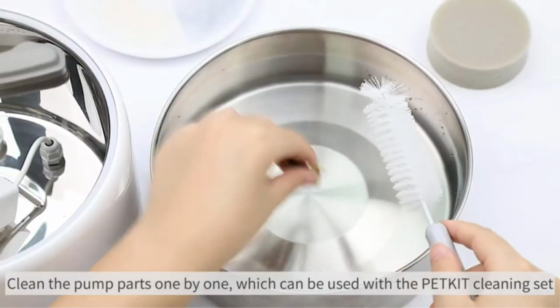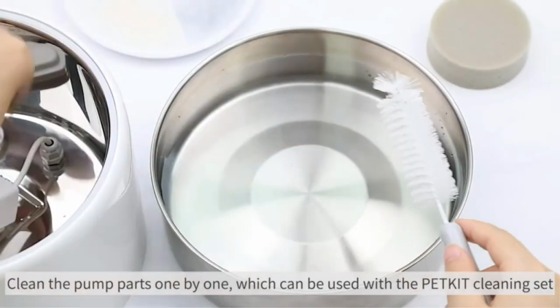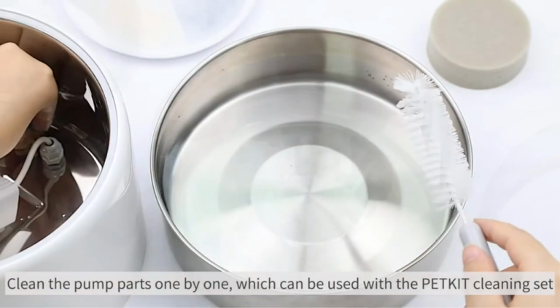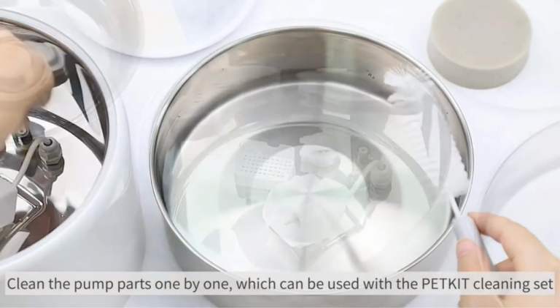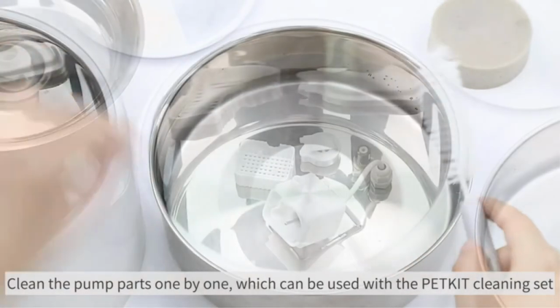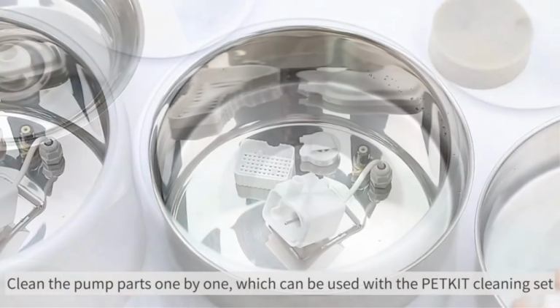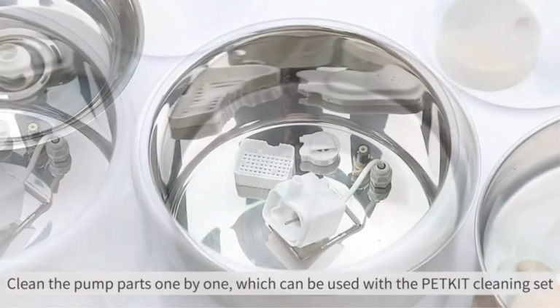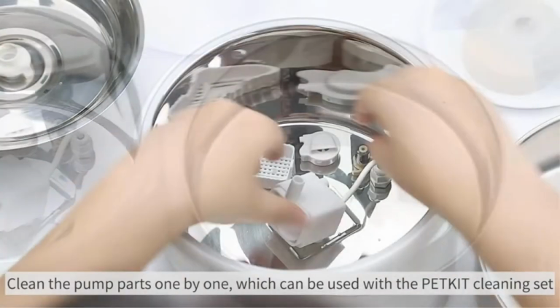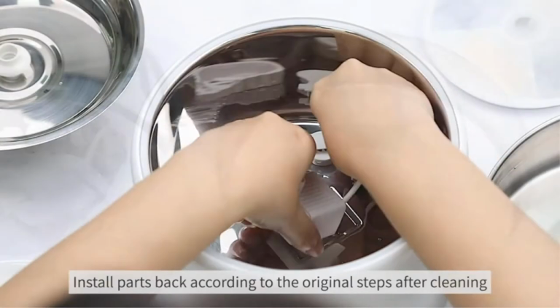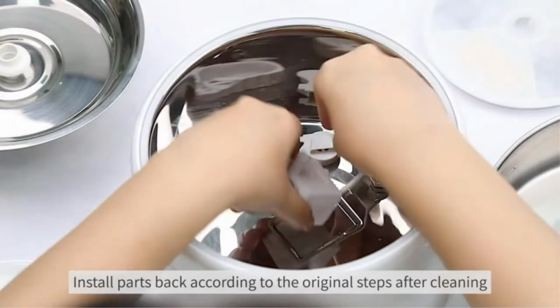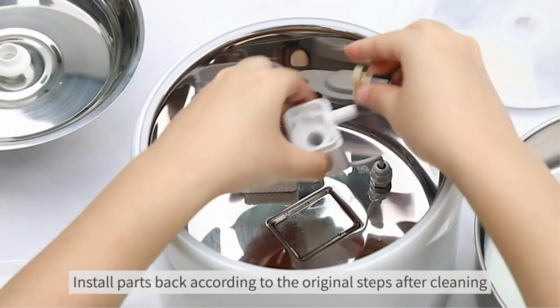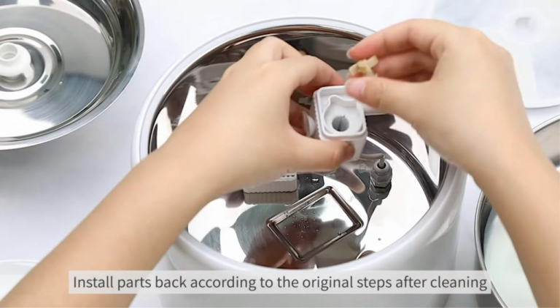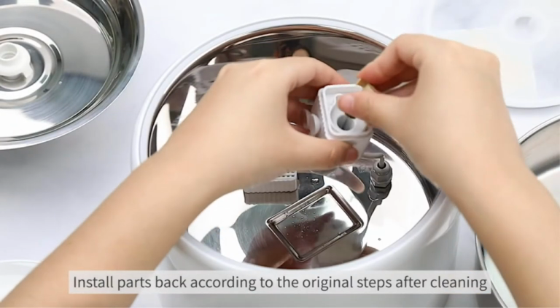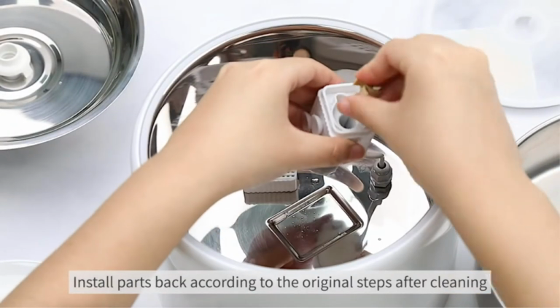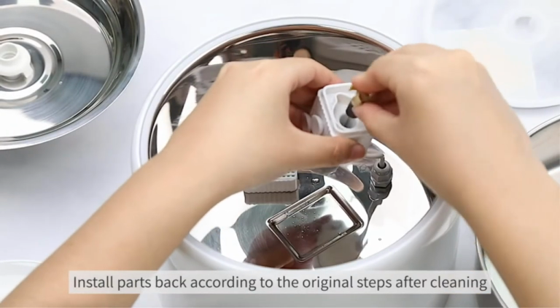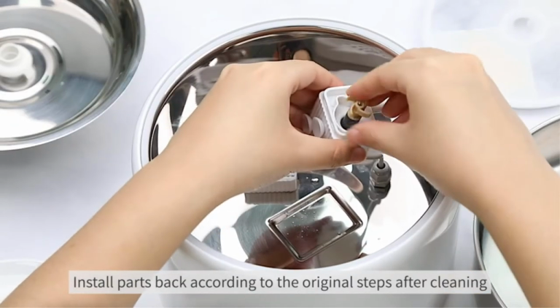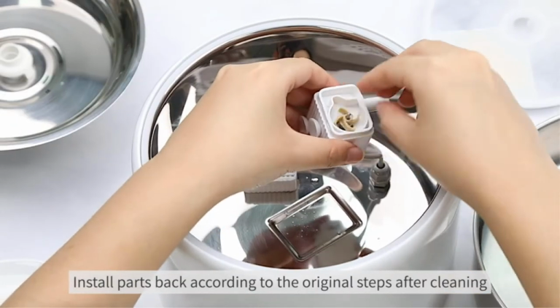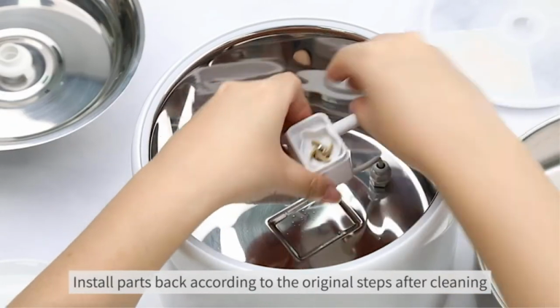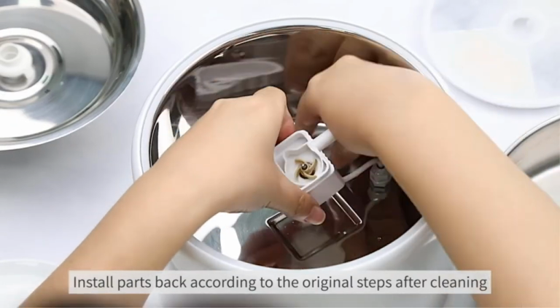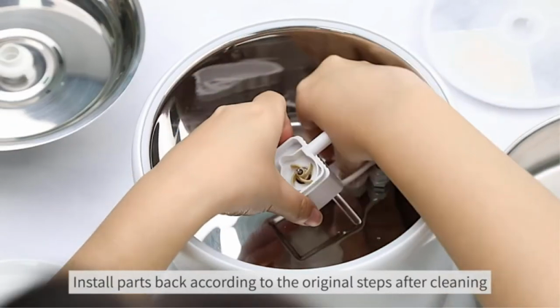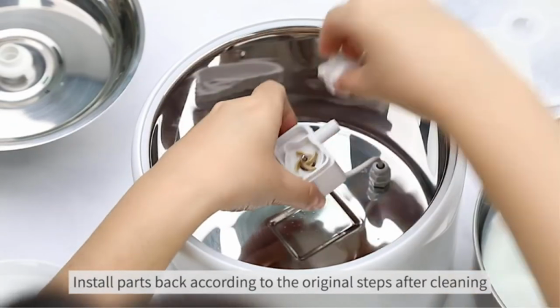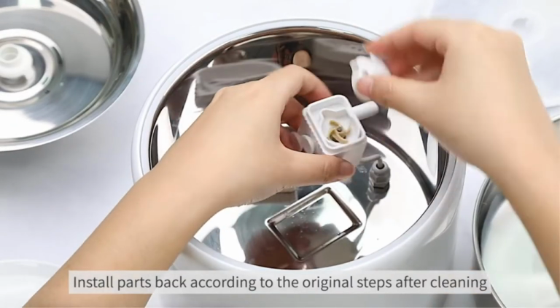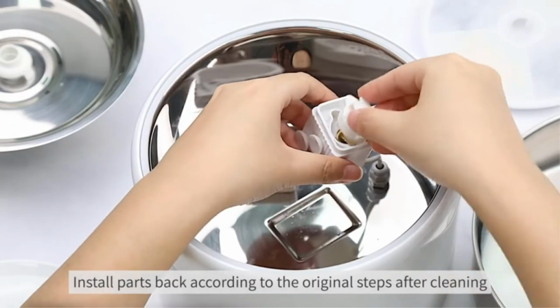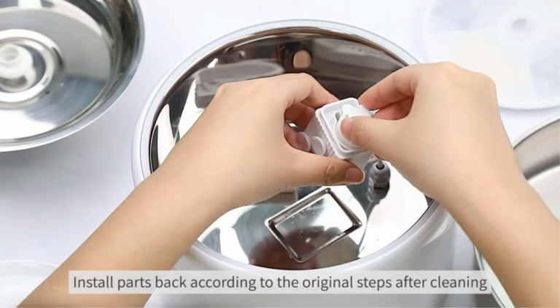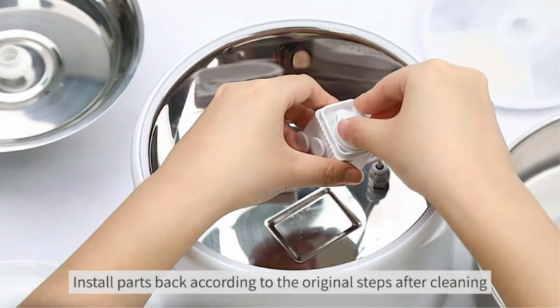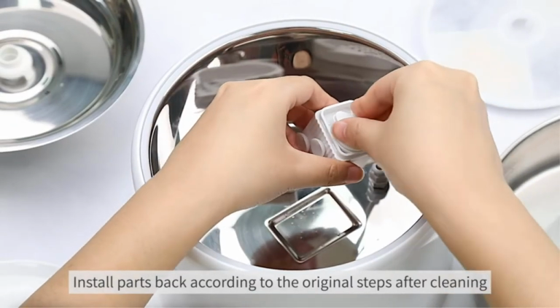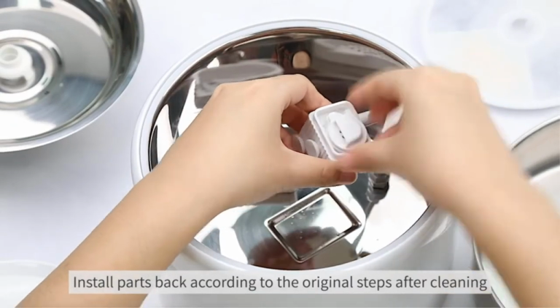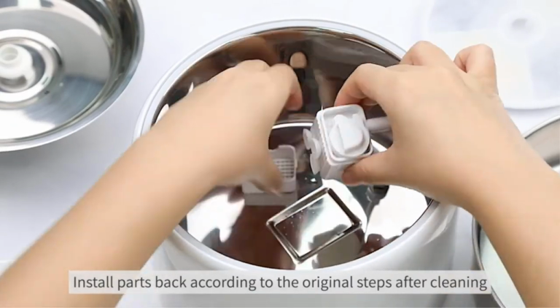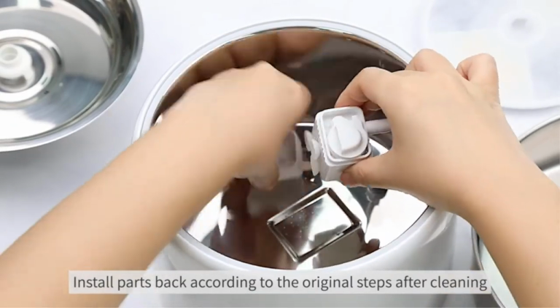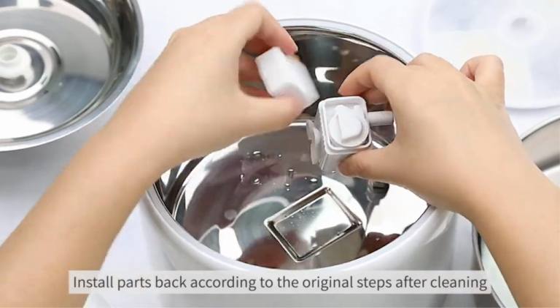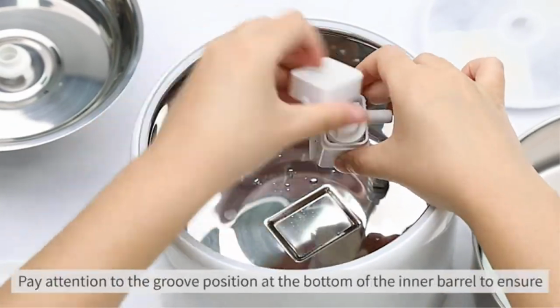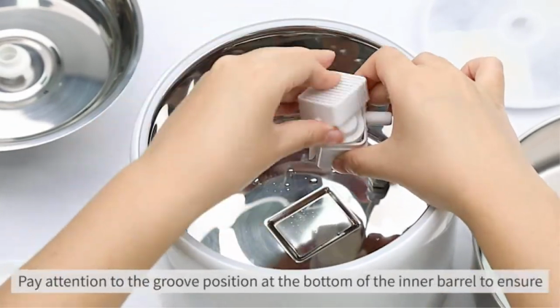This is definitely the most intelligent dog fountain on this list. If you're a tech junkie, you're going to love this one.